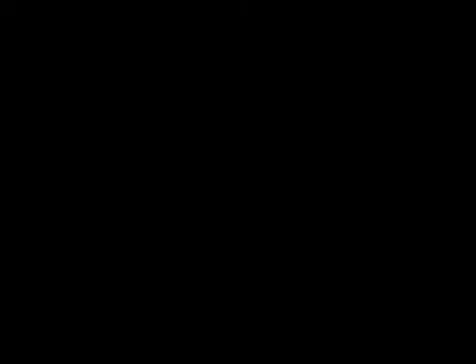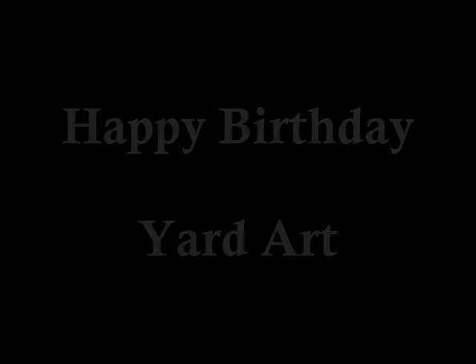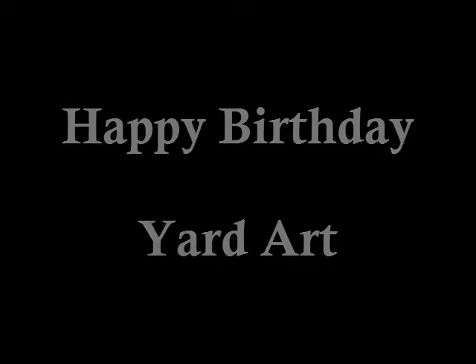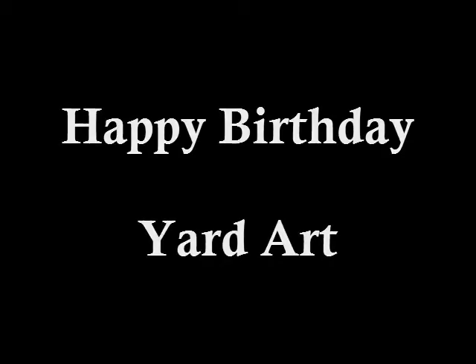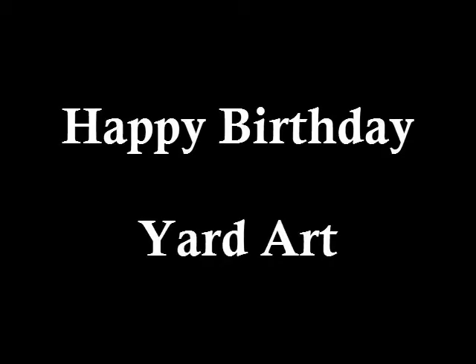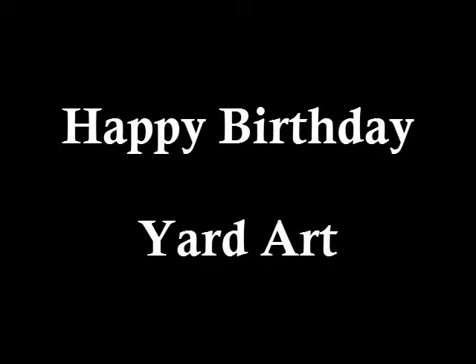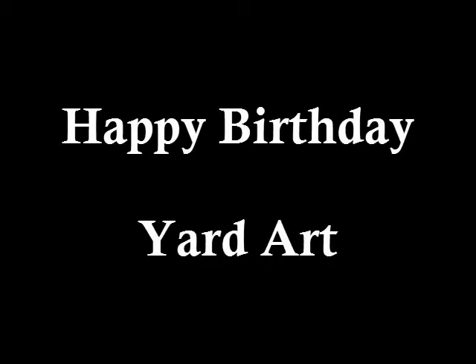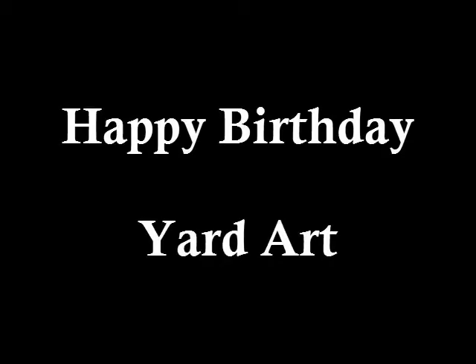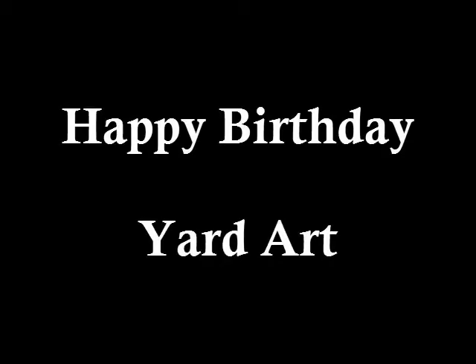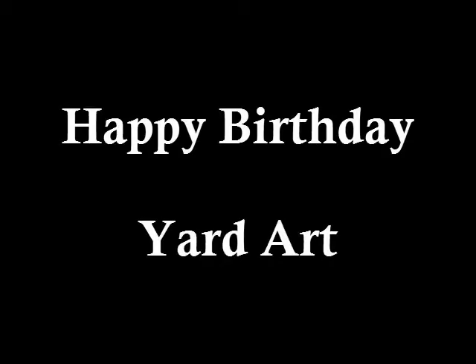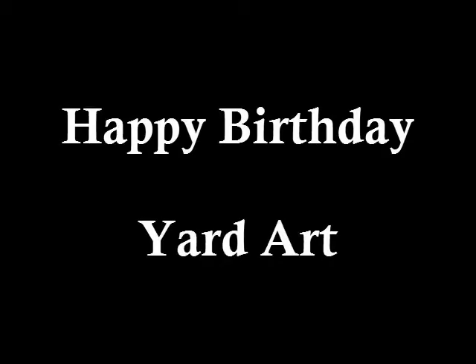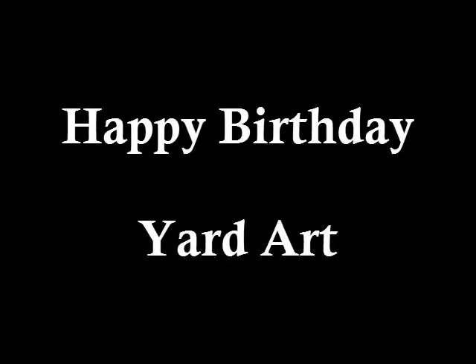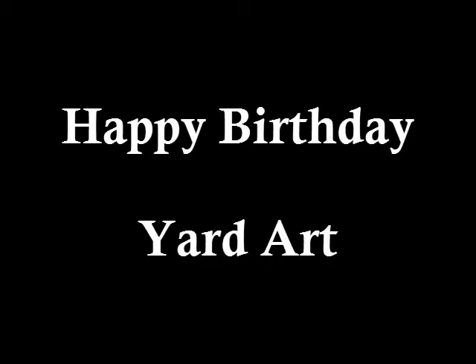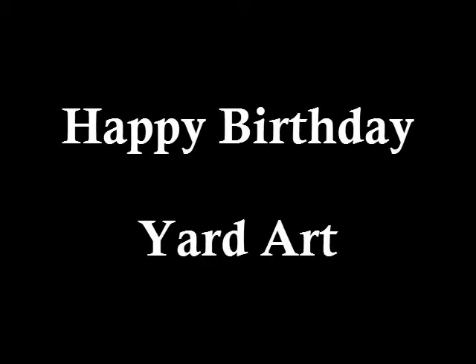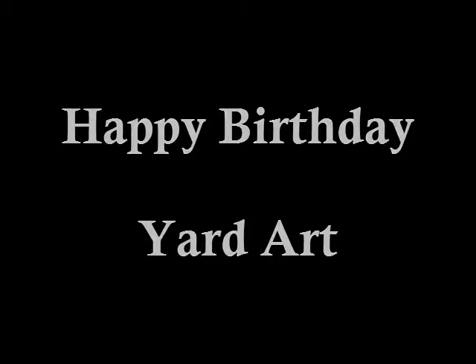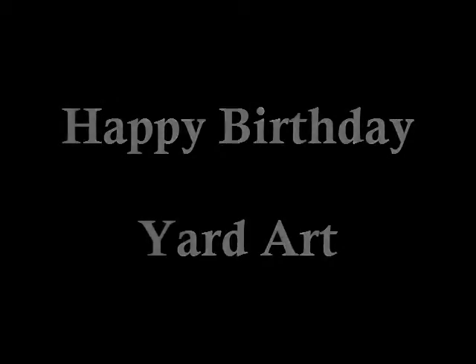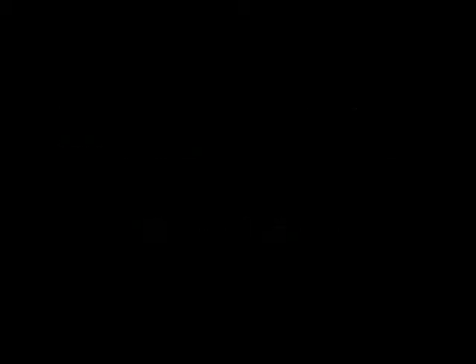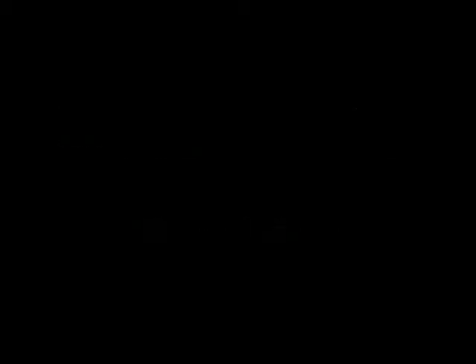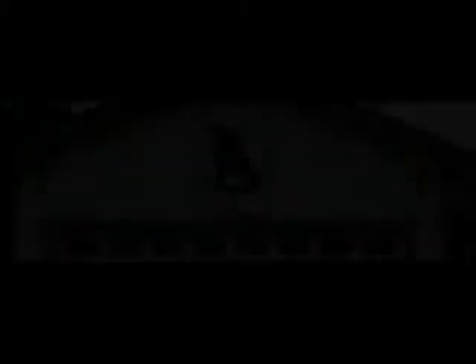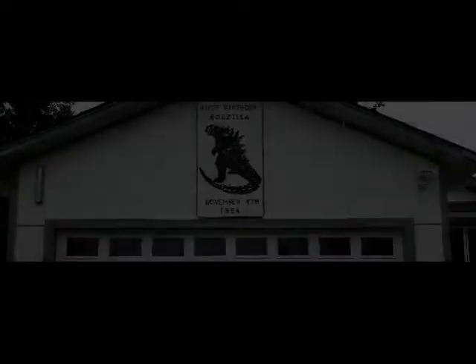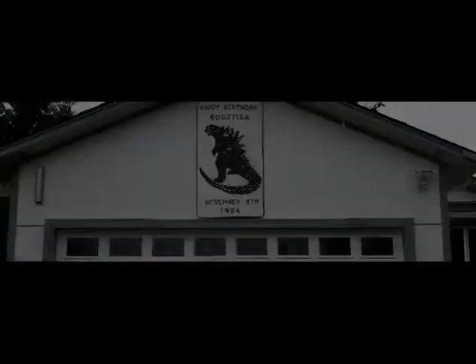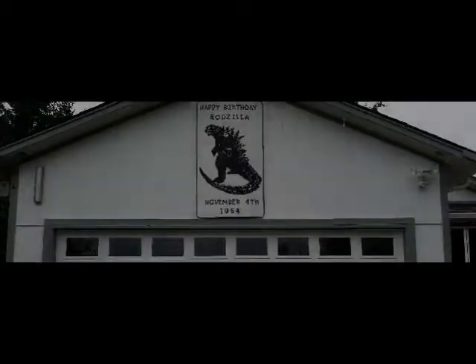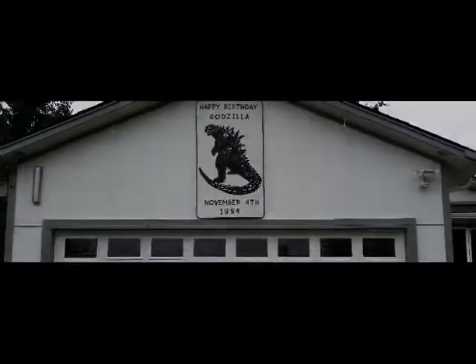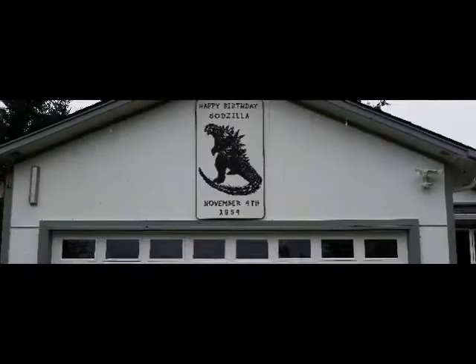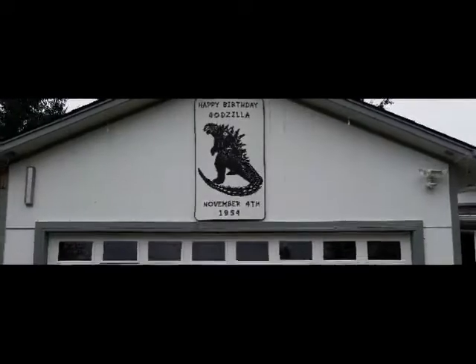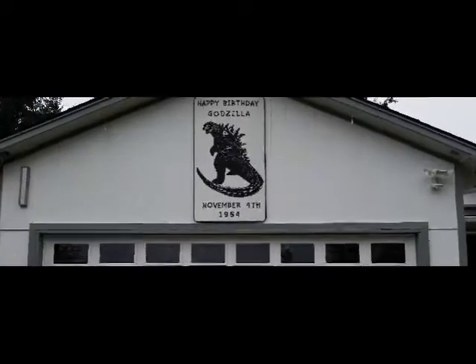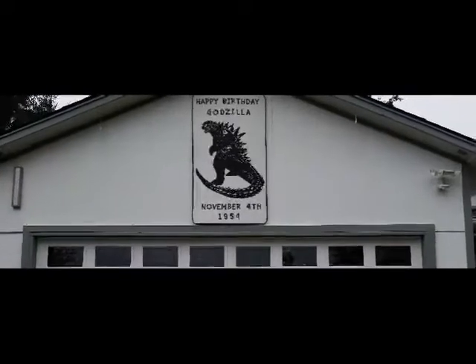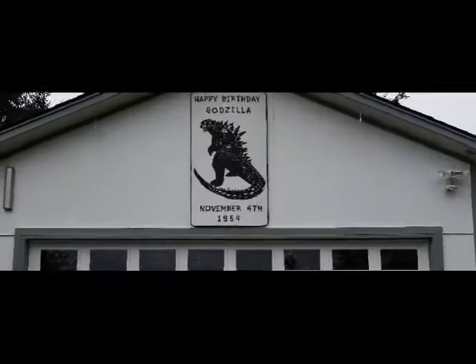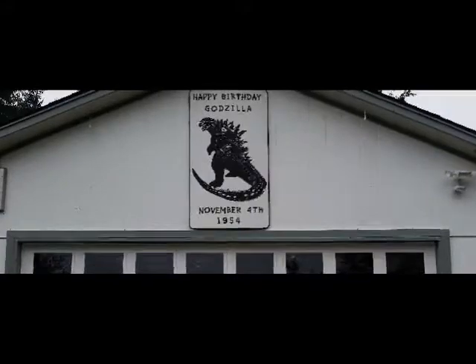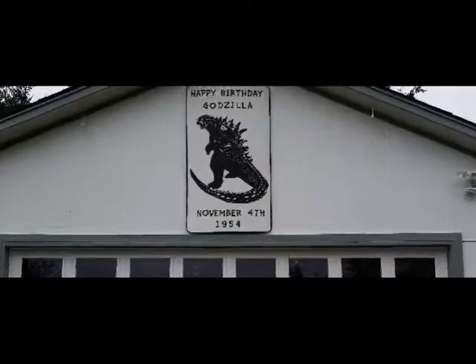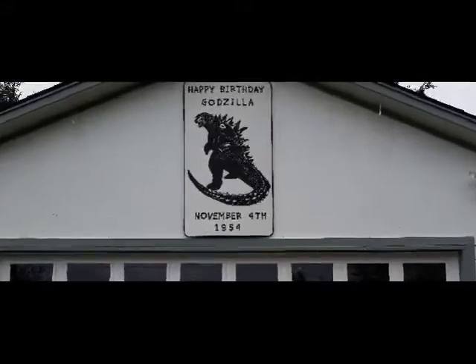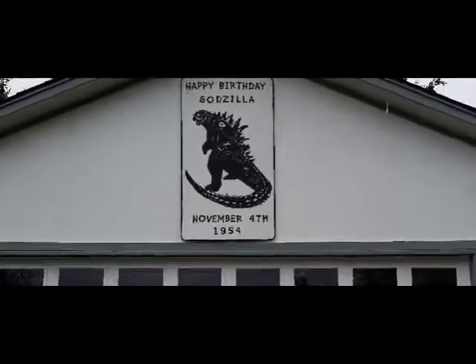This video is going to teach you how to make personalized yard art. Today we're going to celebrate Godzilla's birthday.